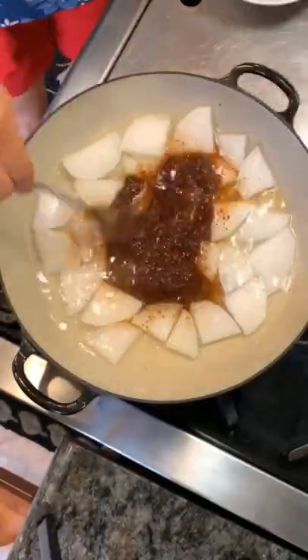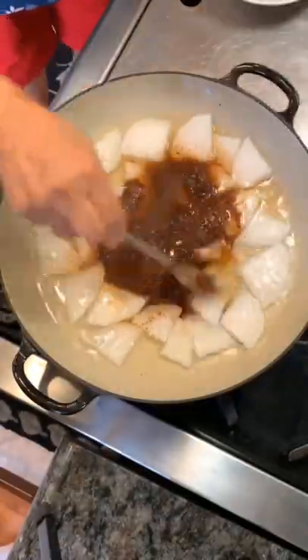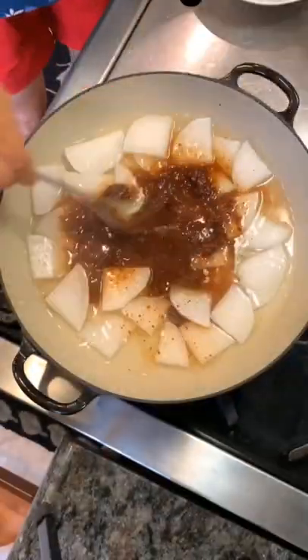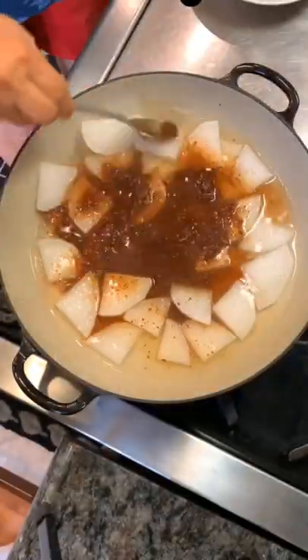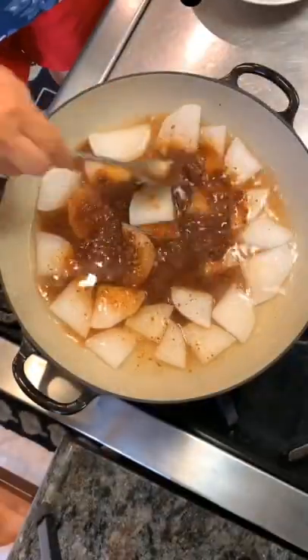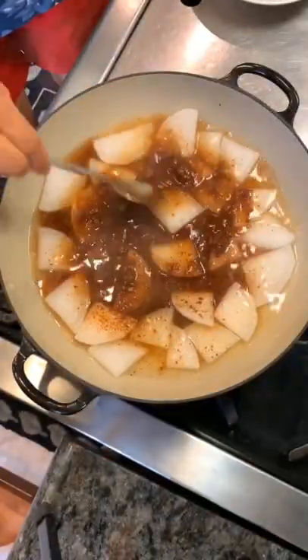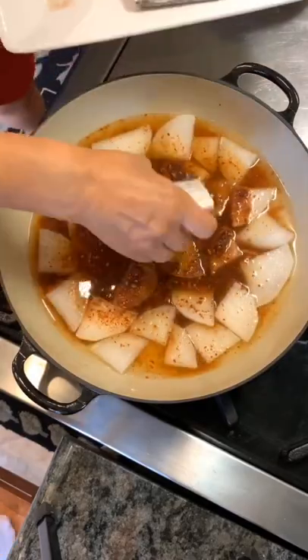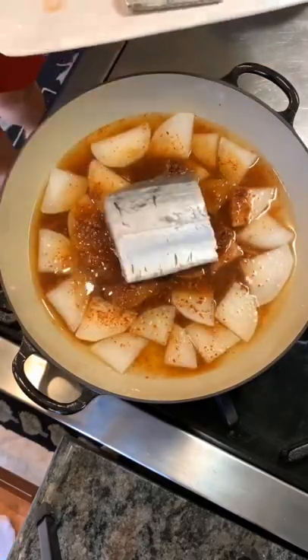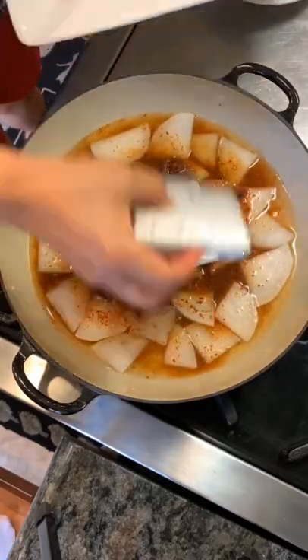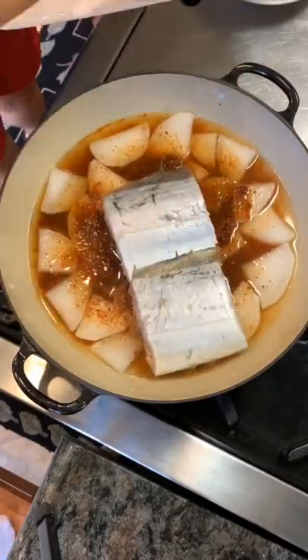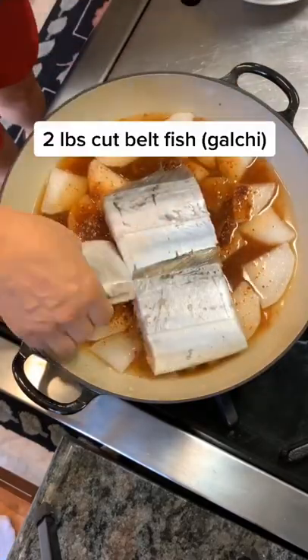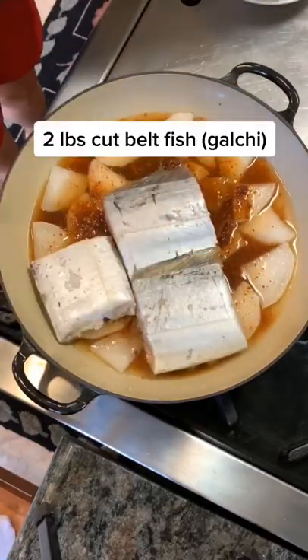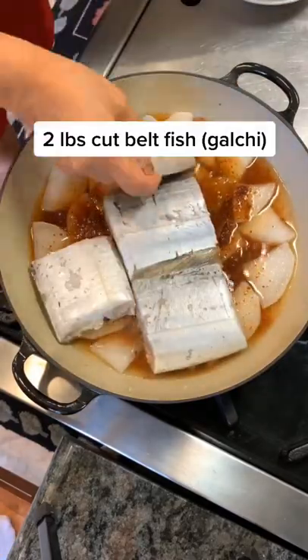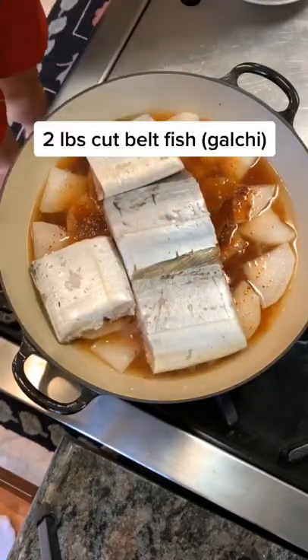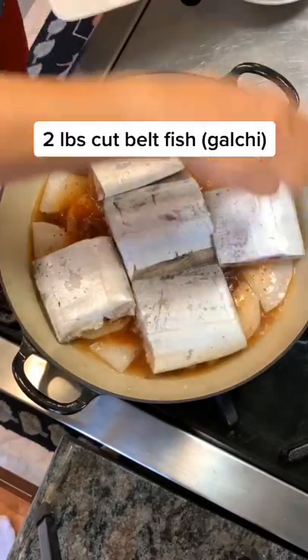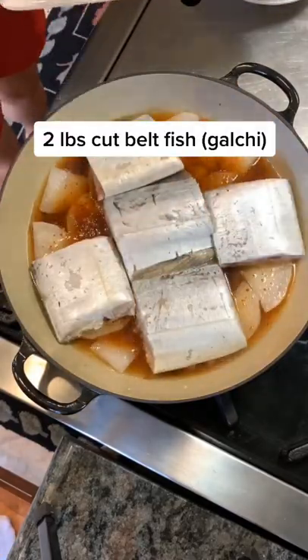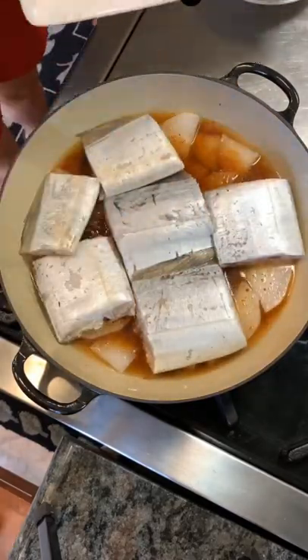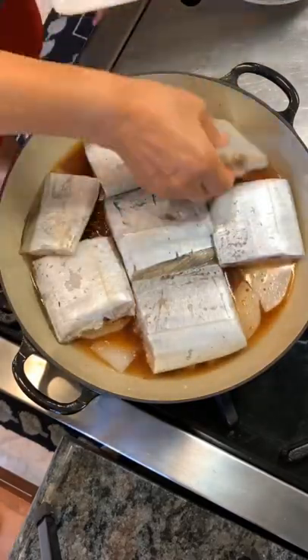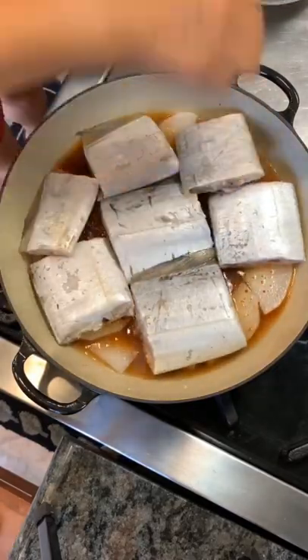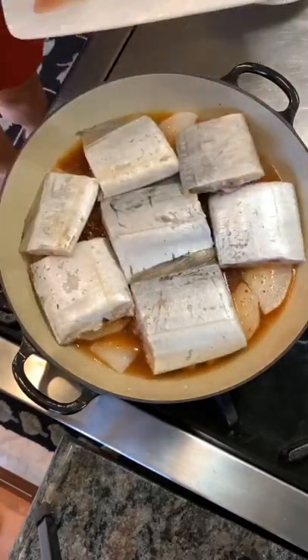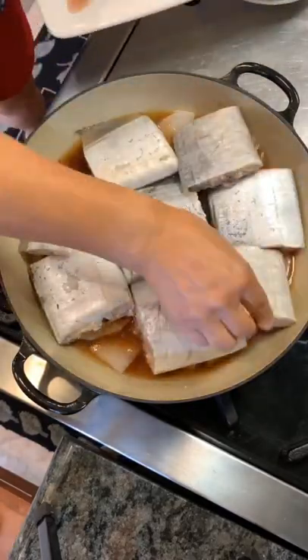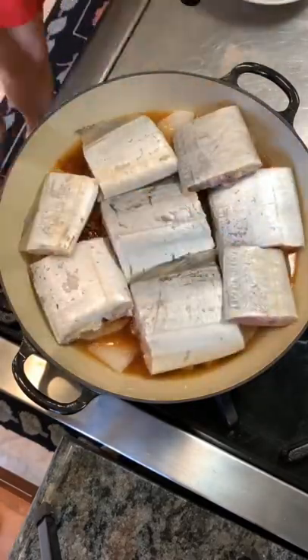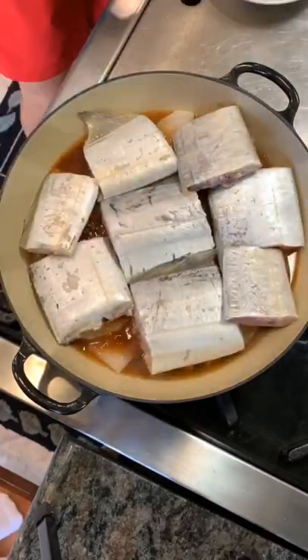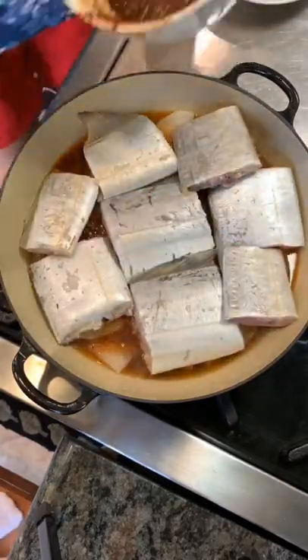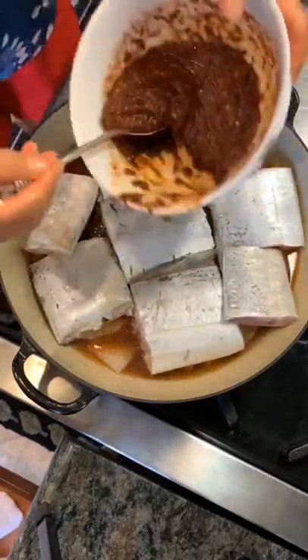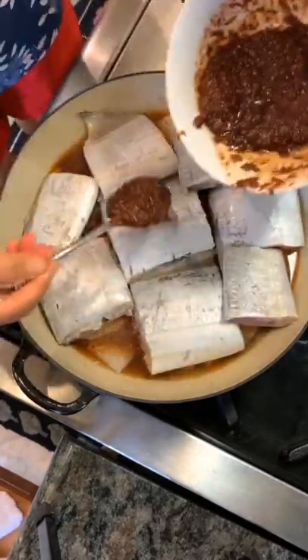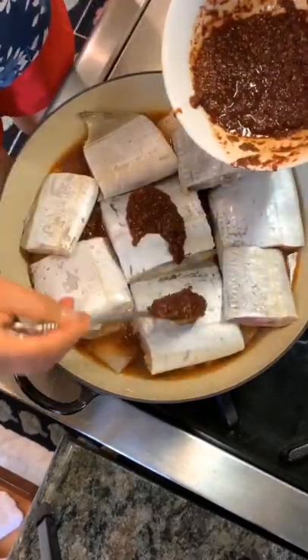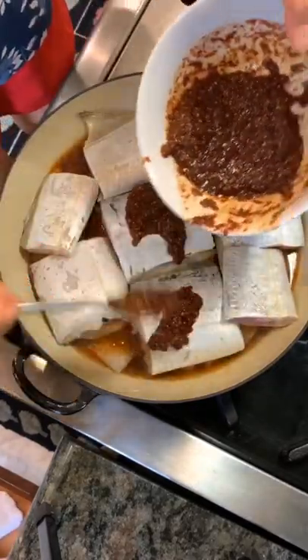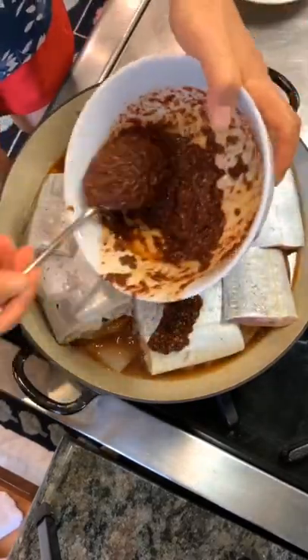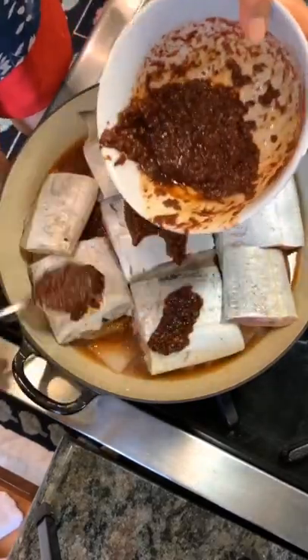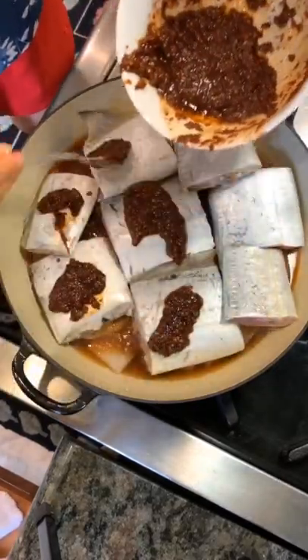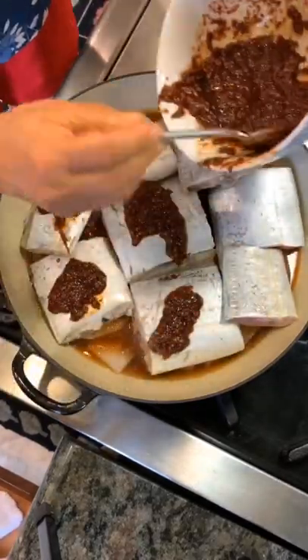Add half of your sauce in and mix it around, then top it off with your bellfish. You can also use mackerel as well.